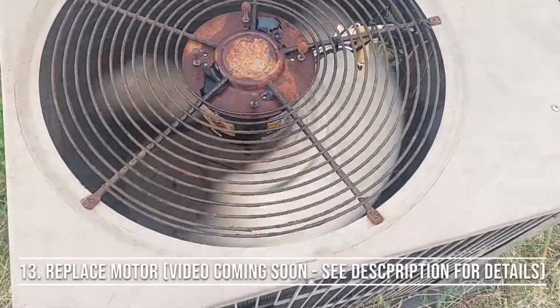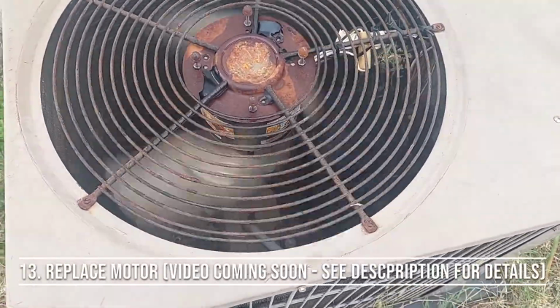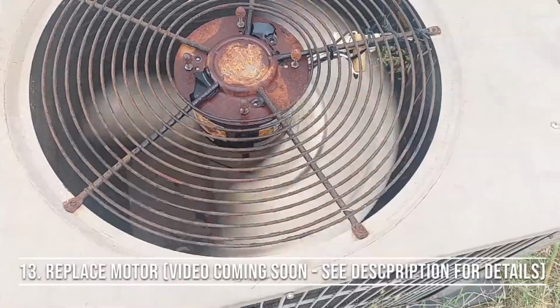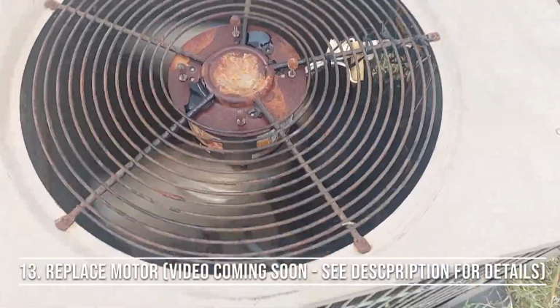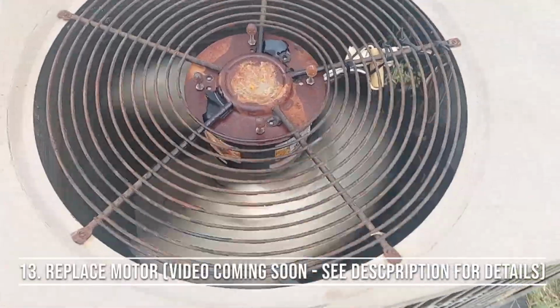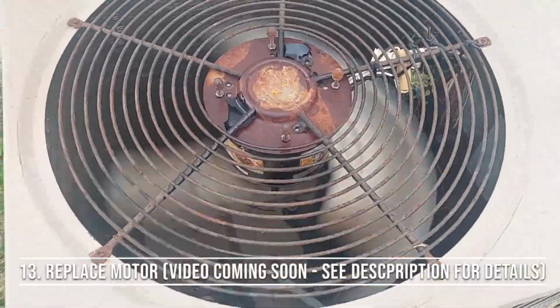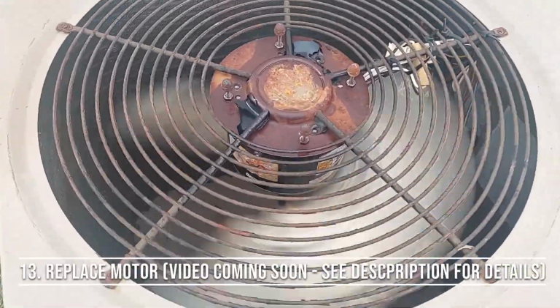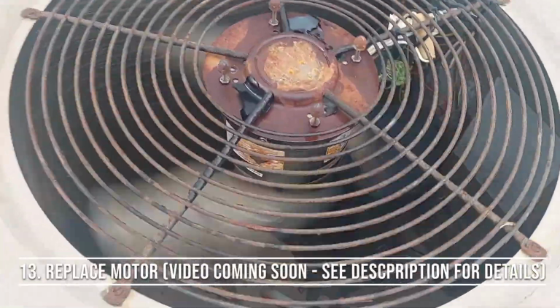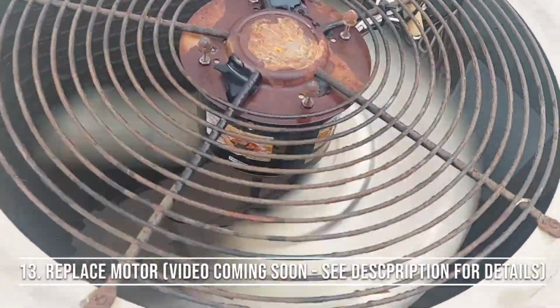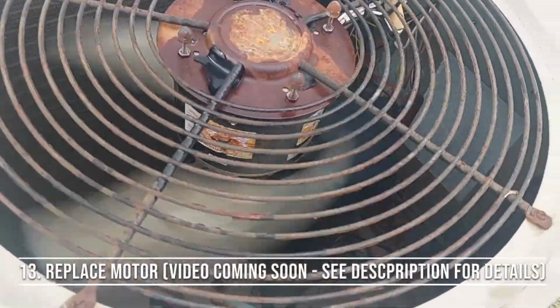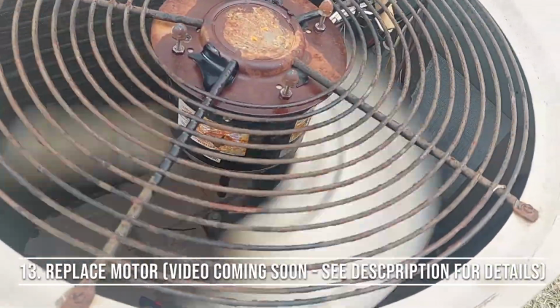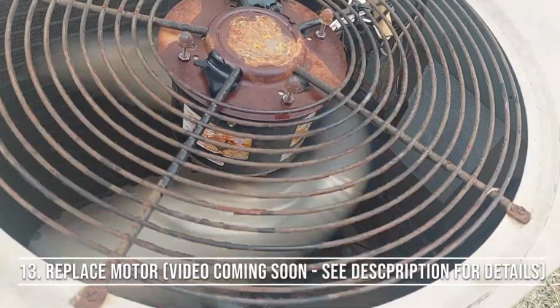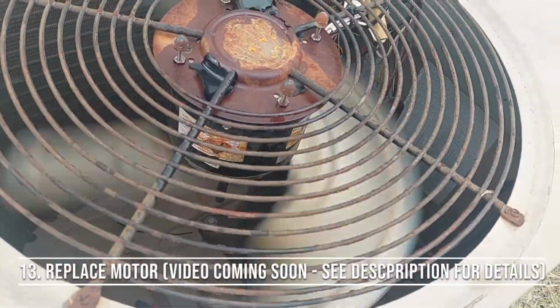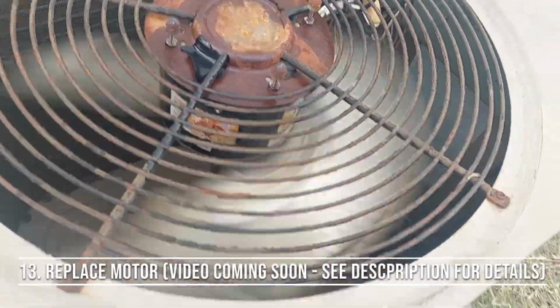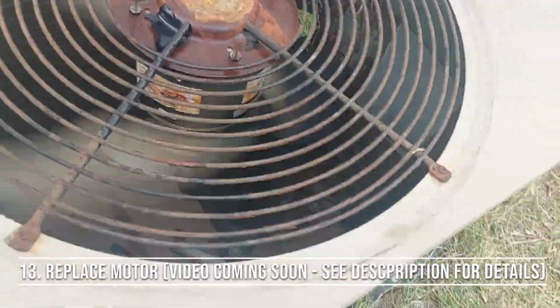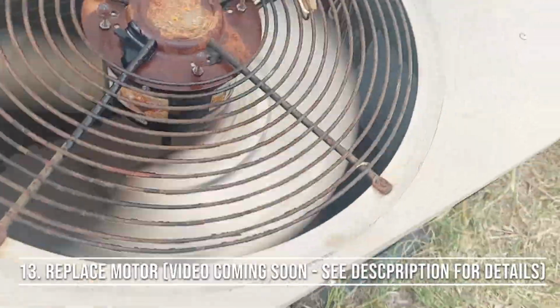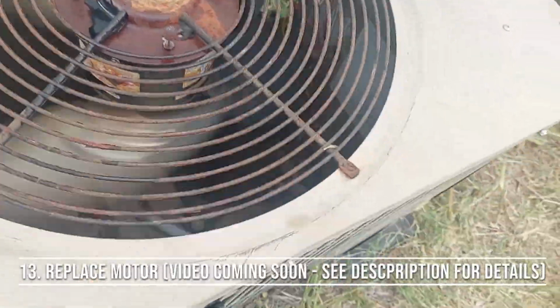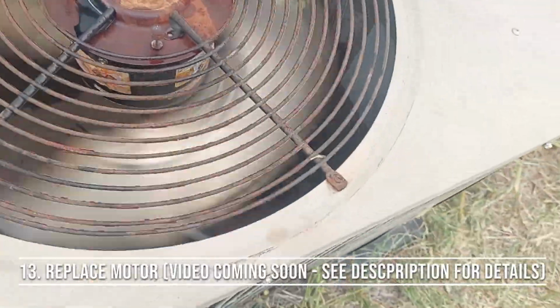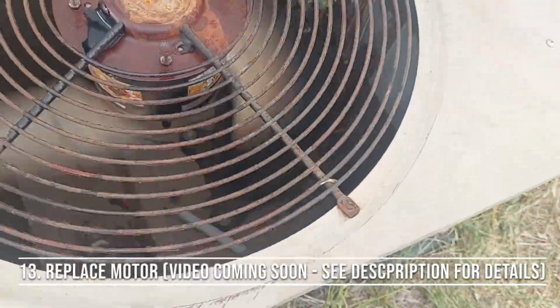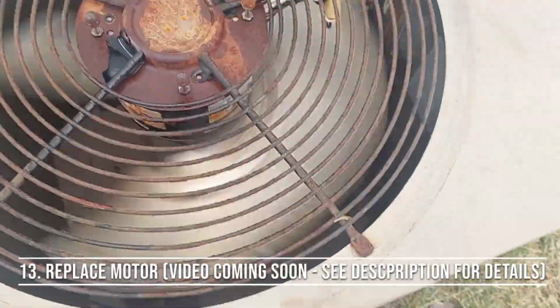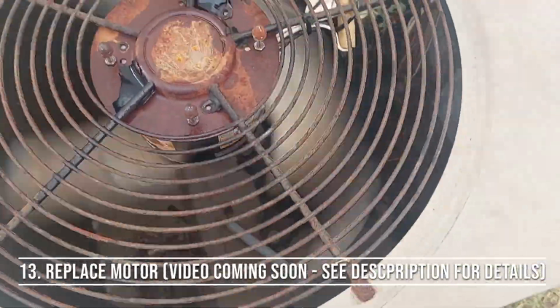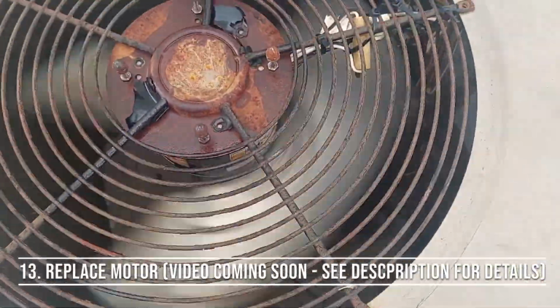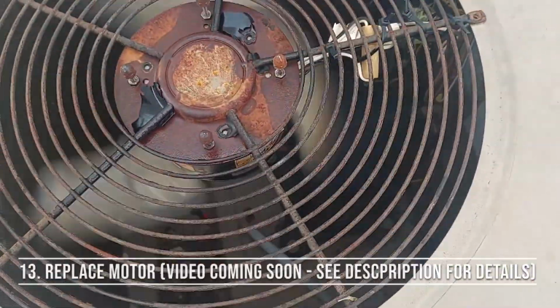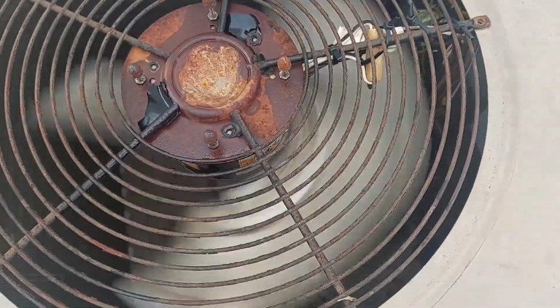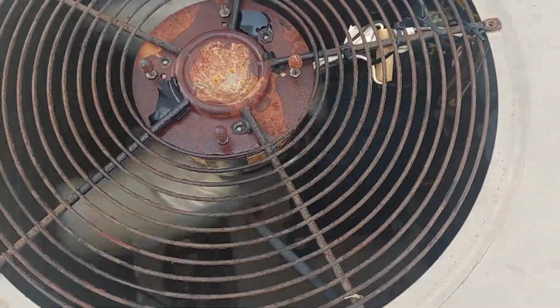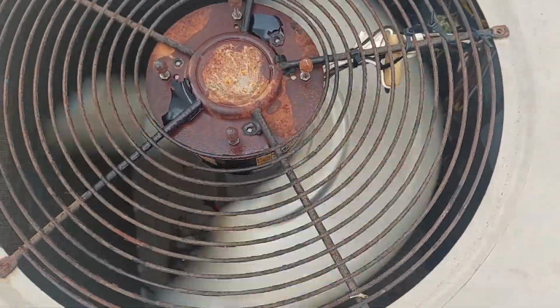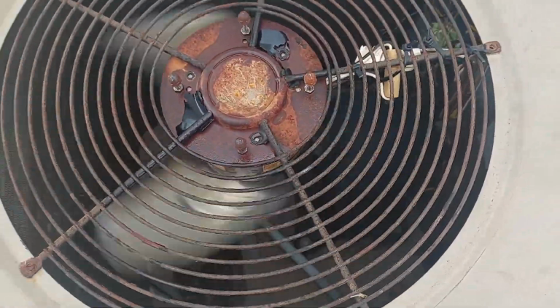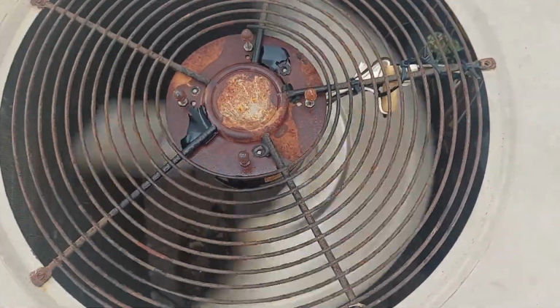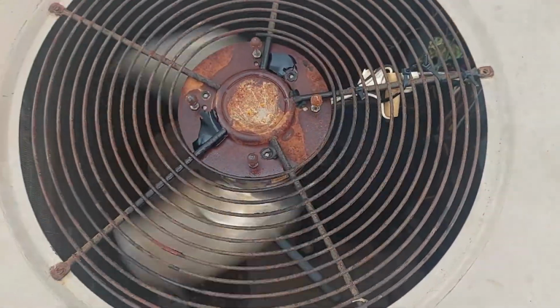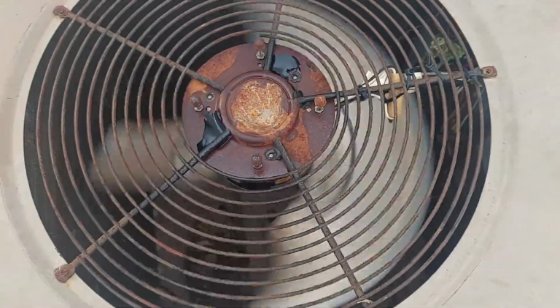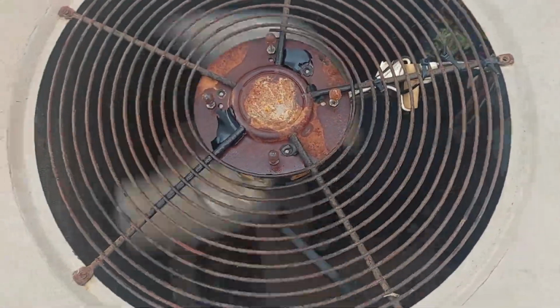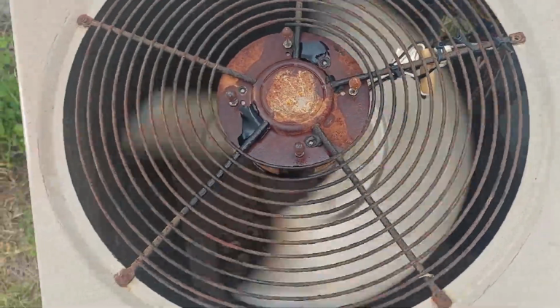Alright, we're good to go — got a new motor installed. This is as I suspected.